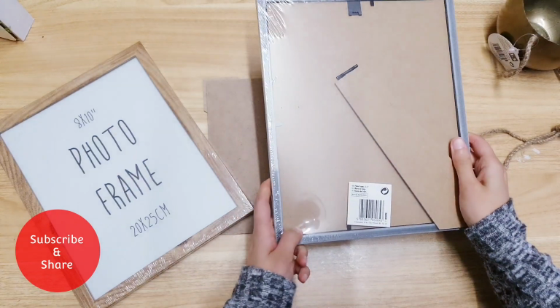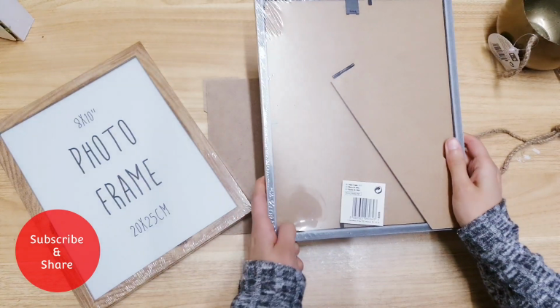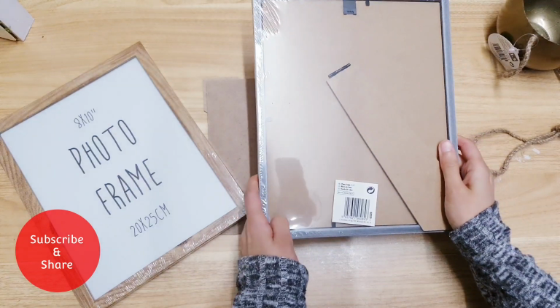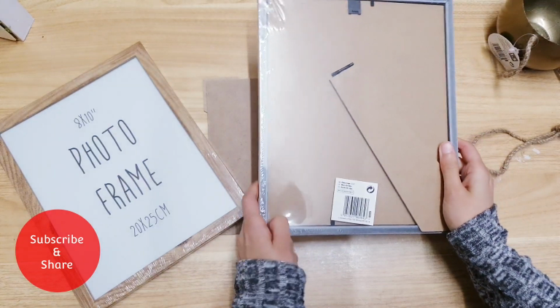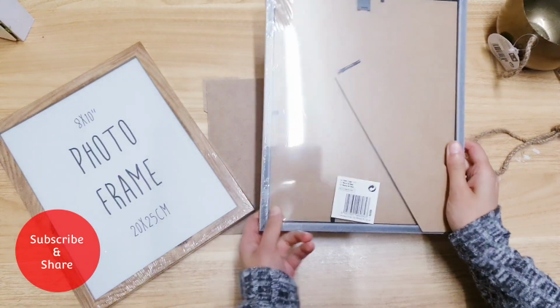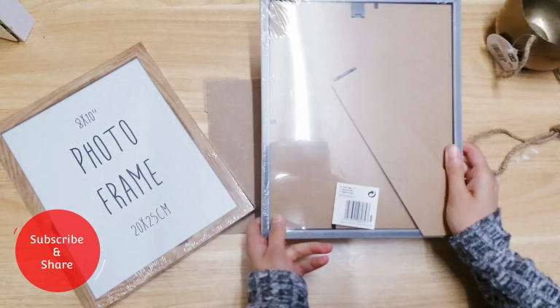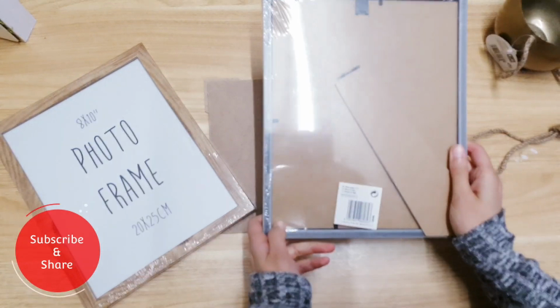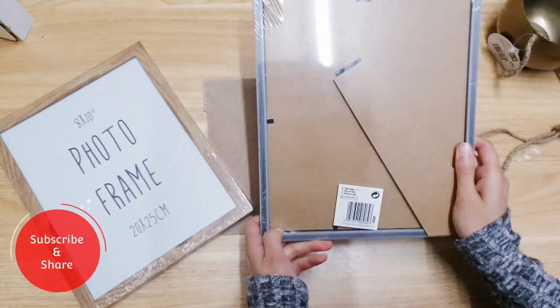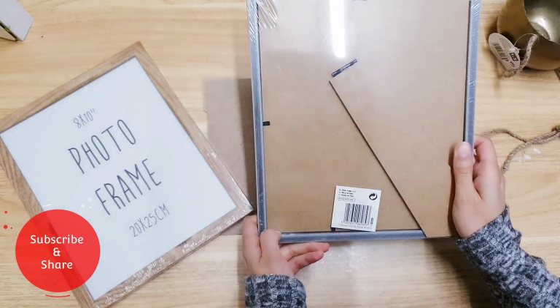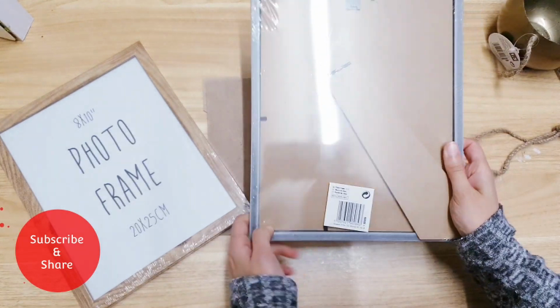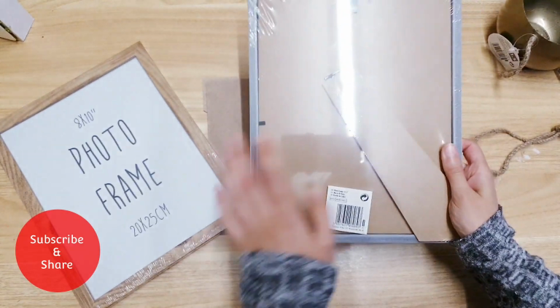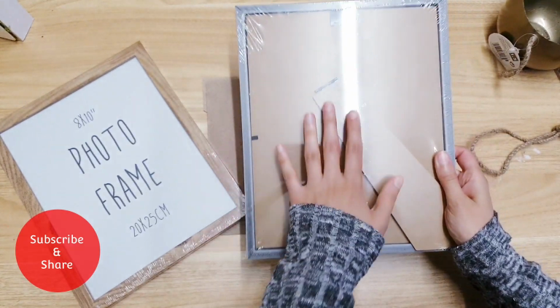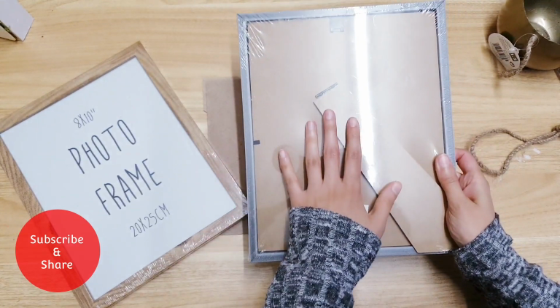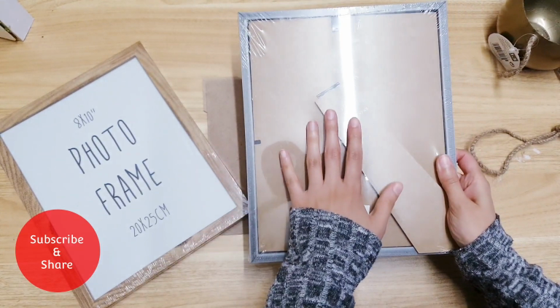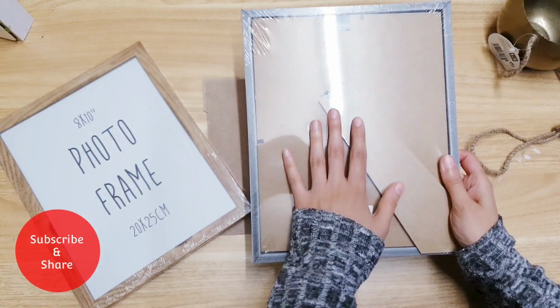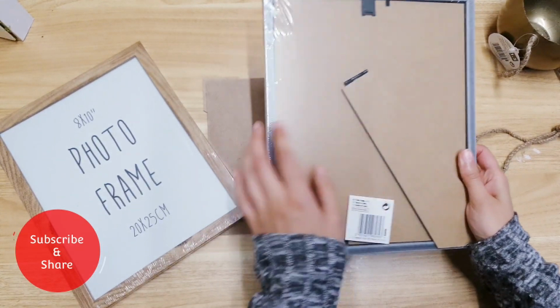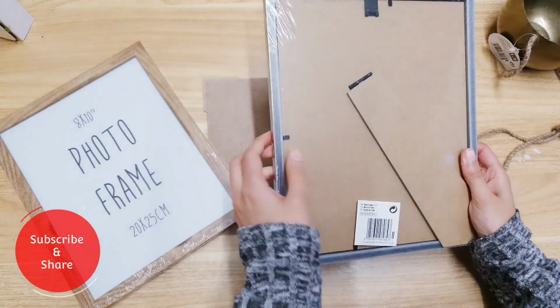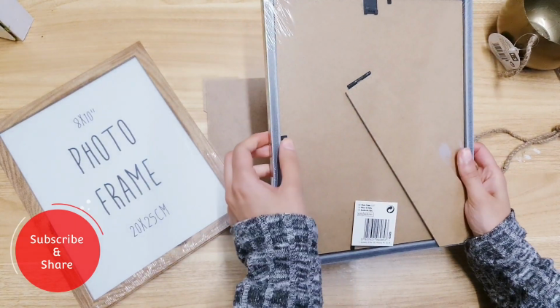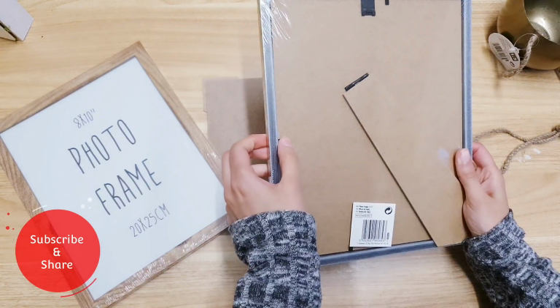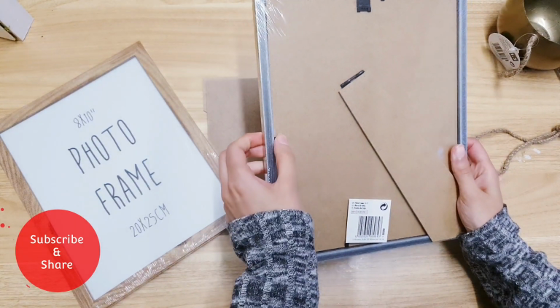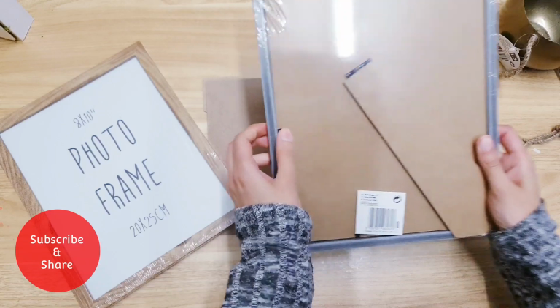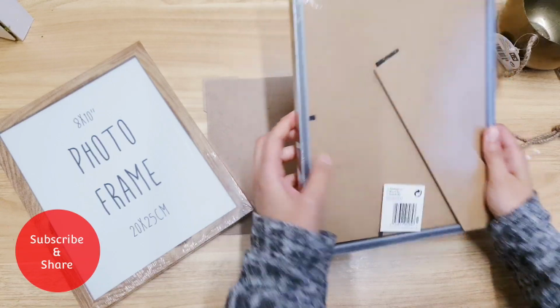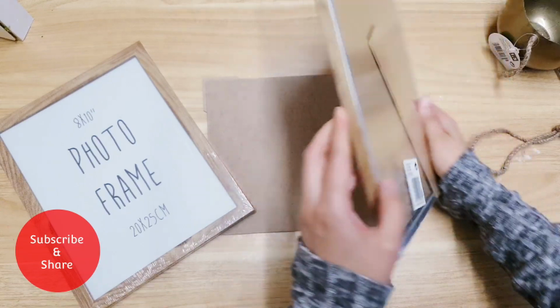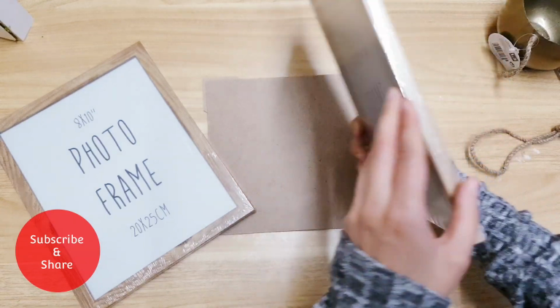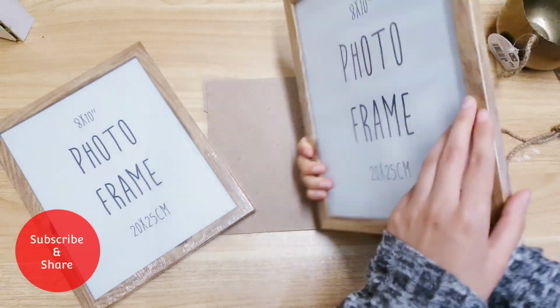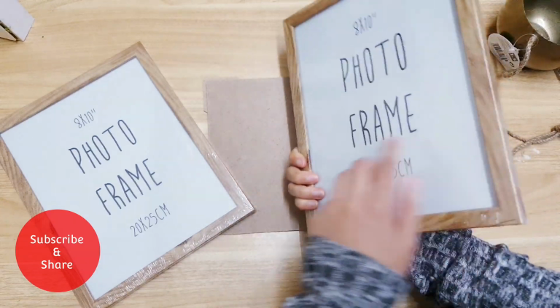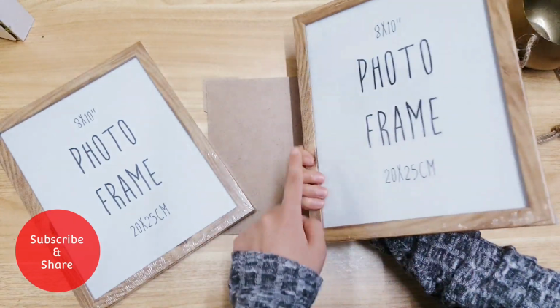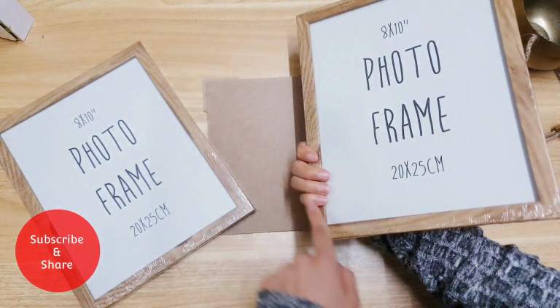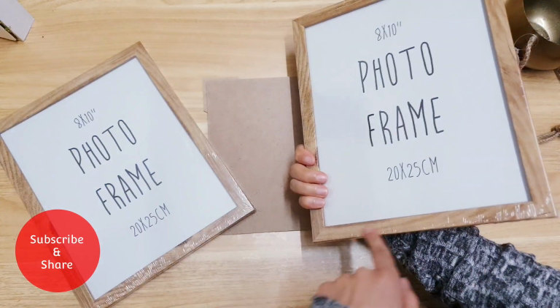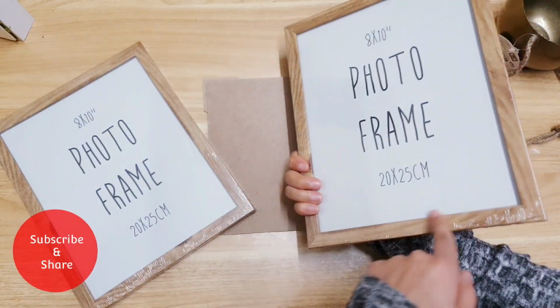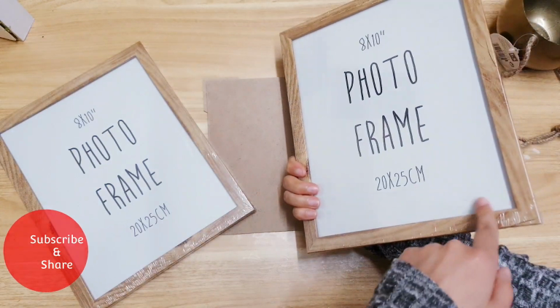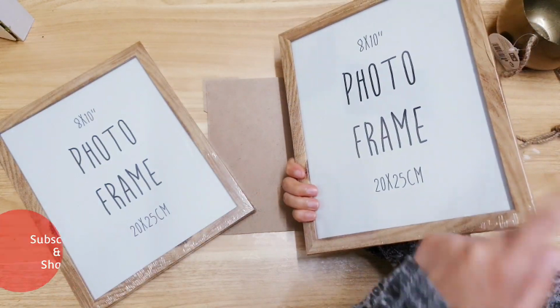Starting off, we're going to get rid of the backing and these hooks. All you want basically is the frame.